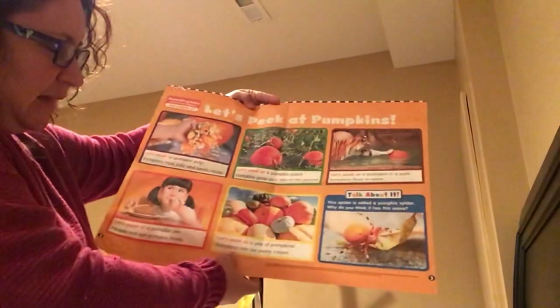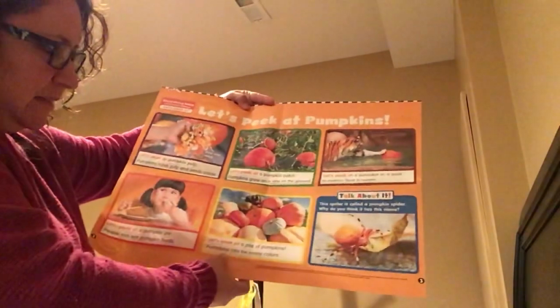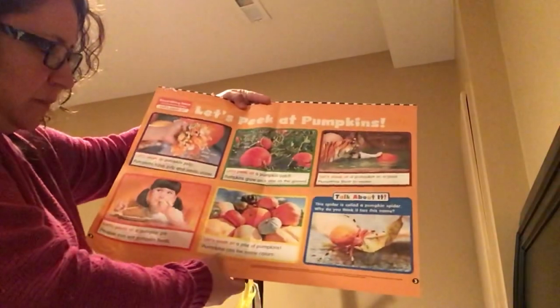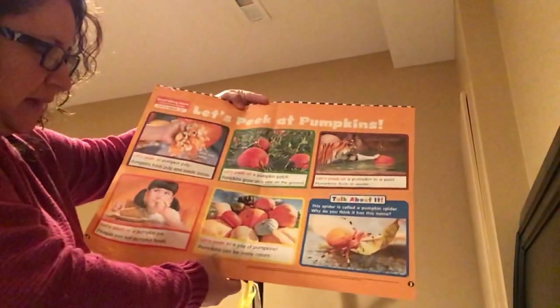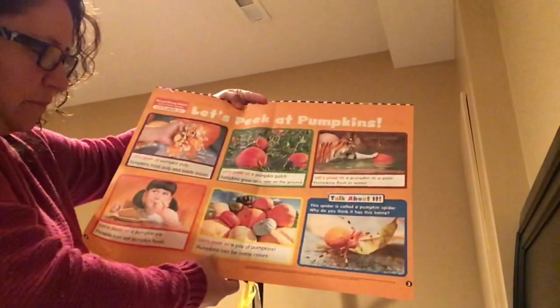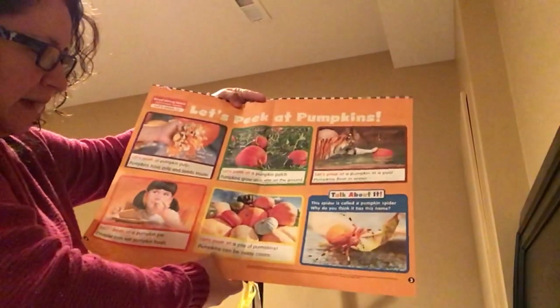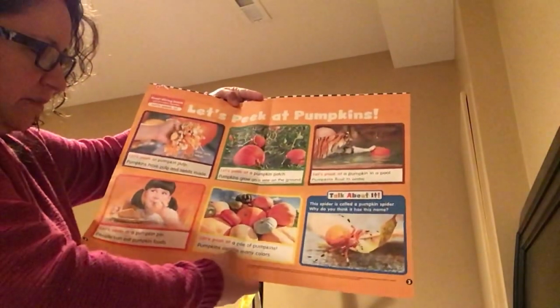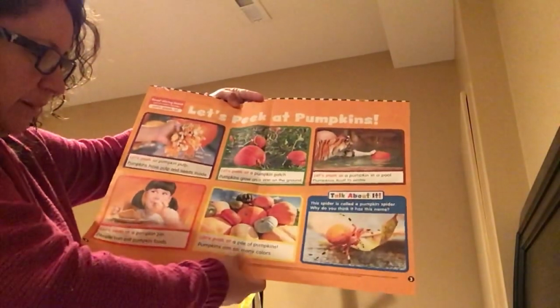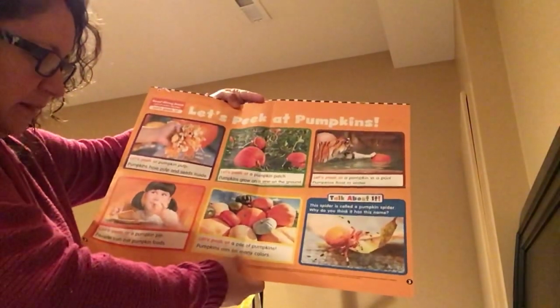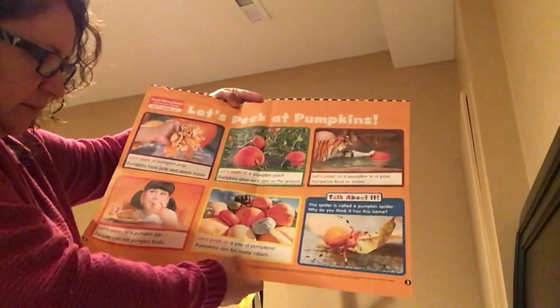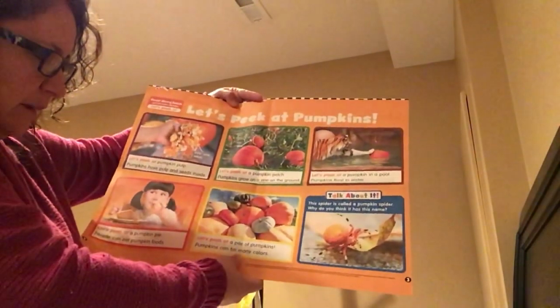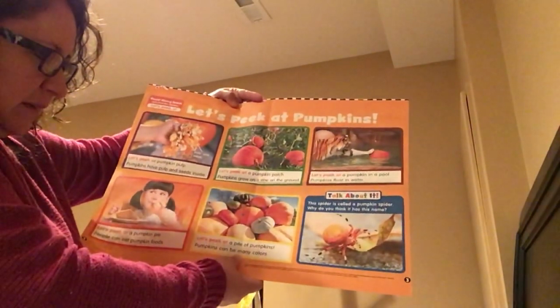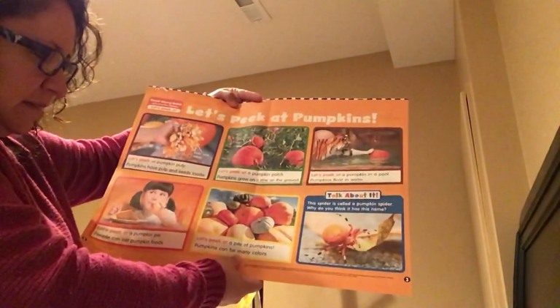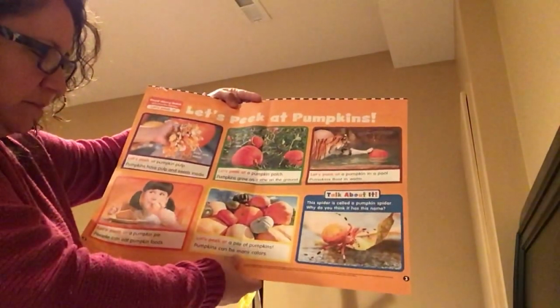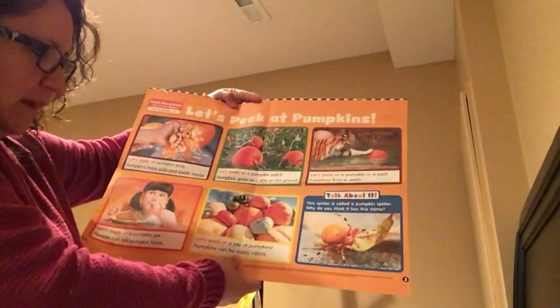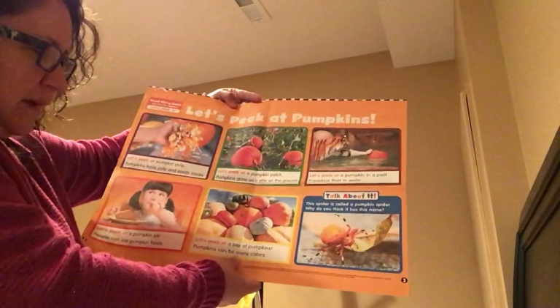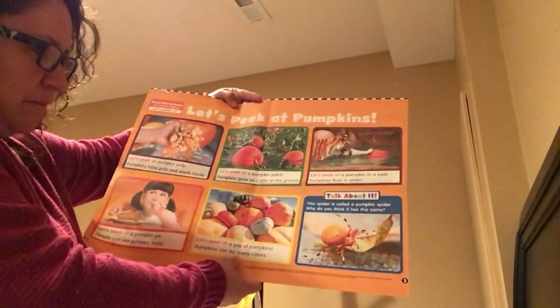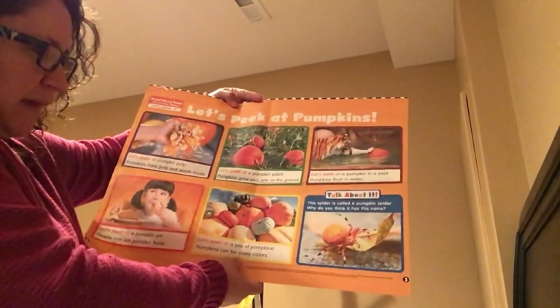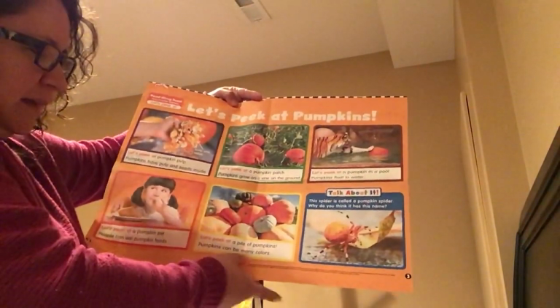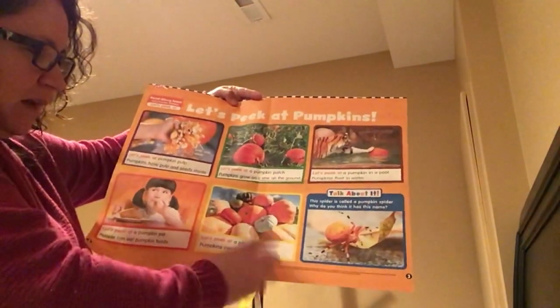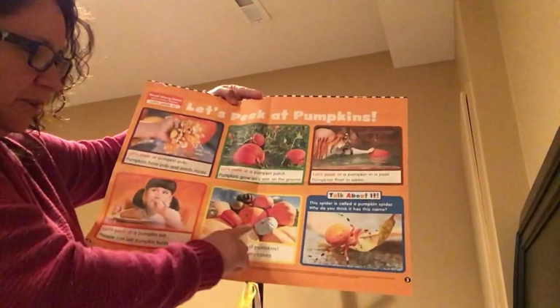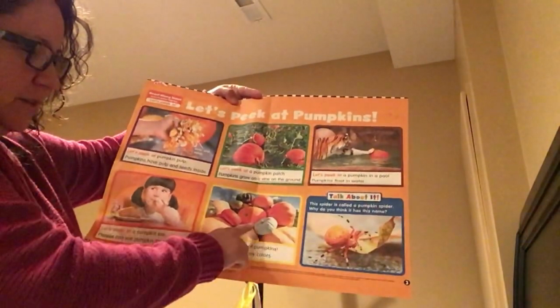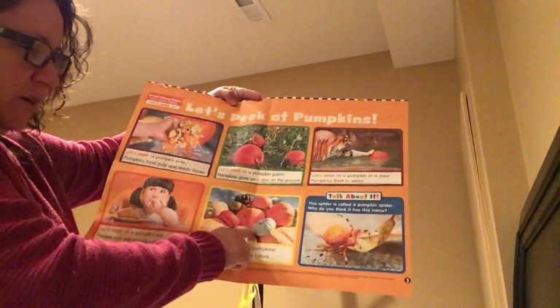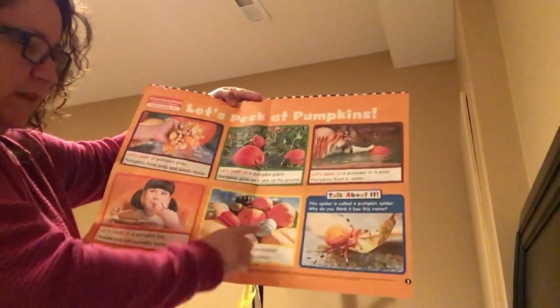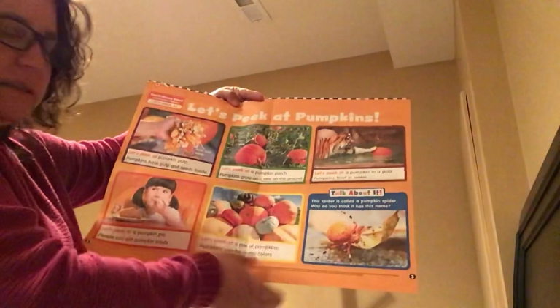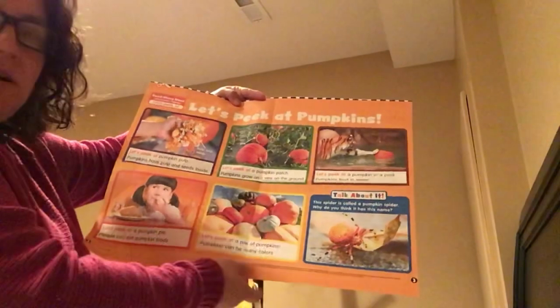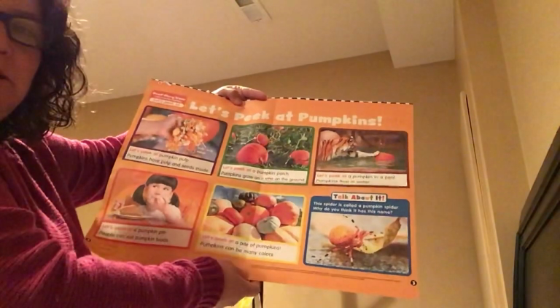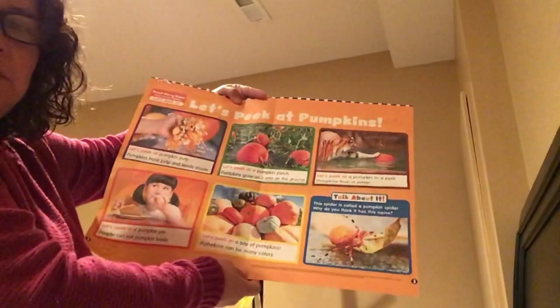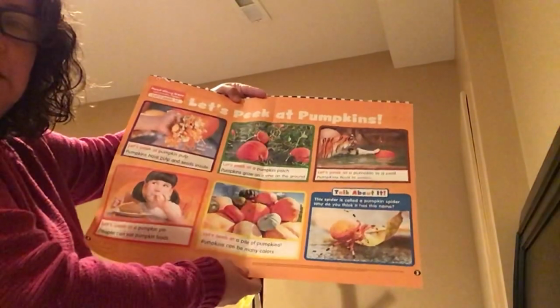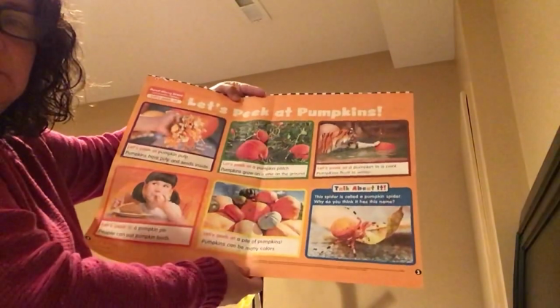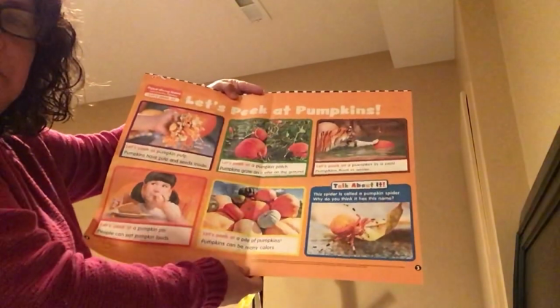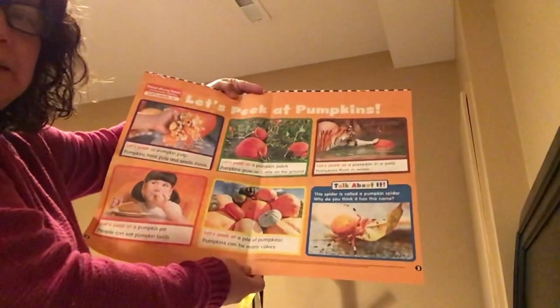Let's peek at a pile of pumpkins. Pumpkins can be many colors, and here we can see all the colors of pumpkins.